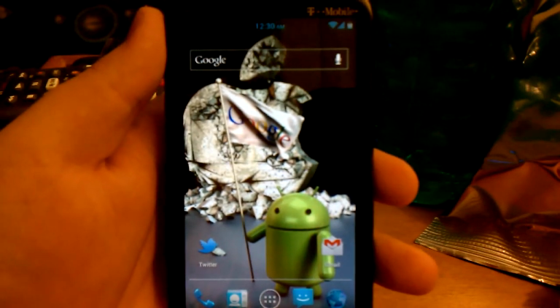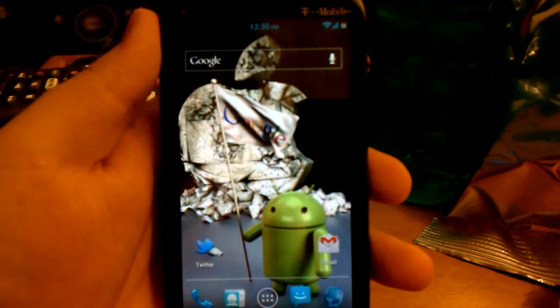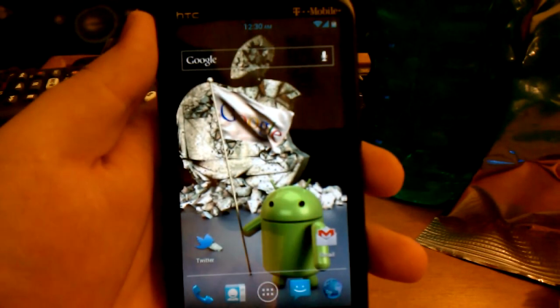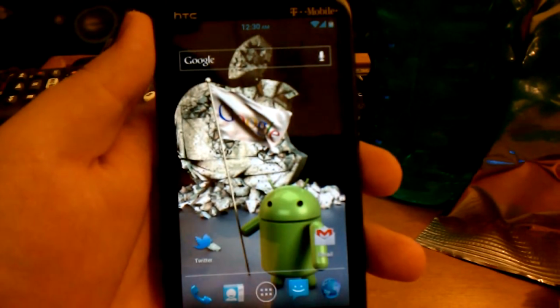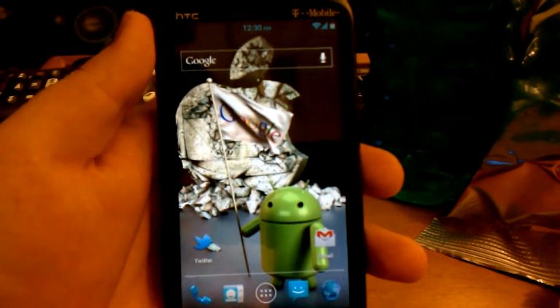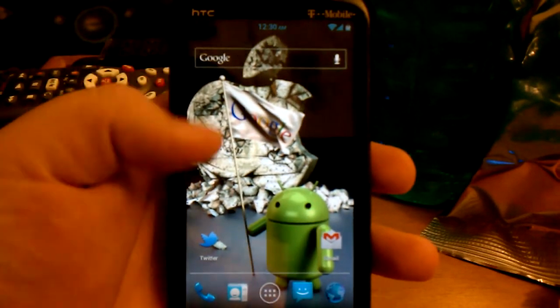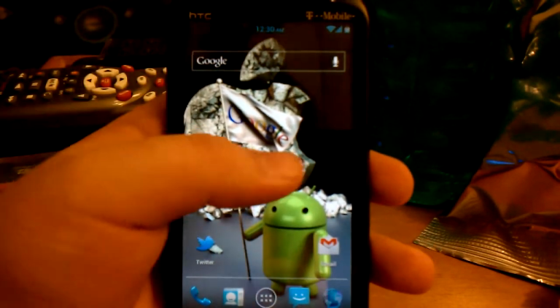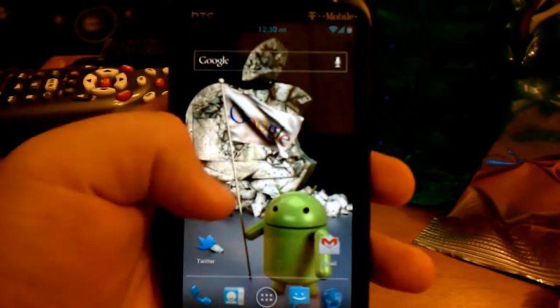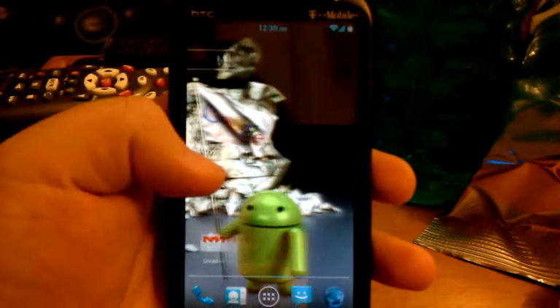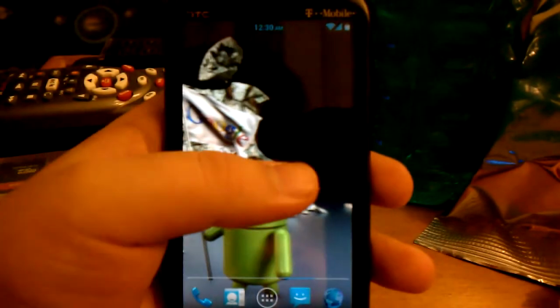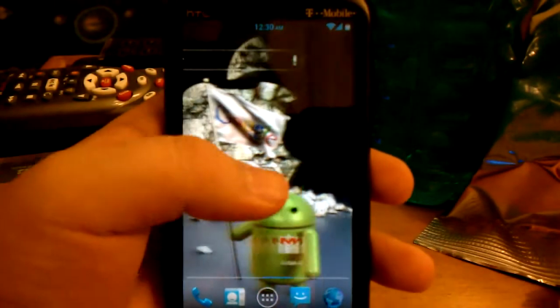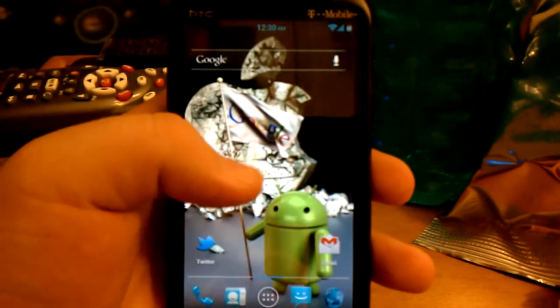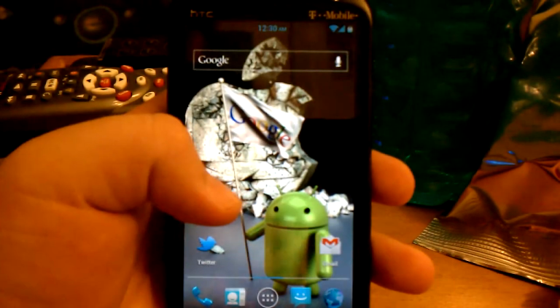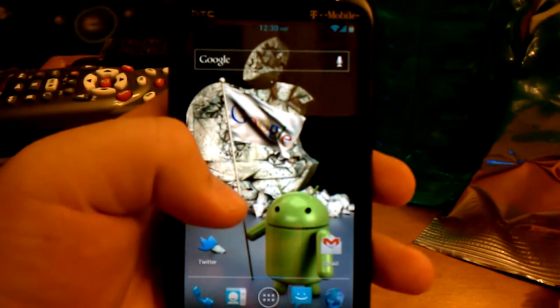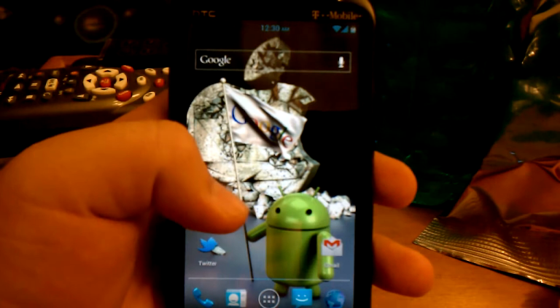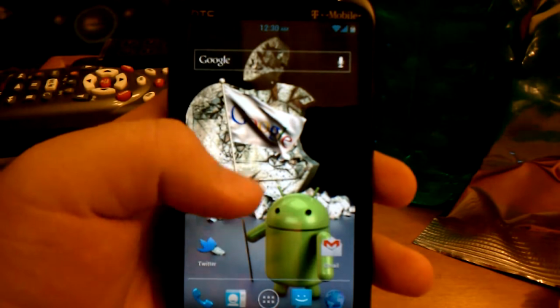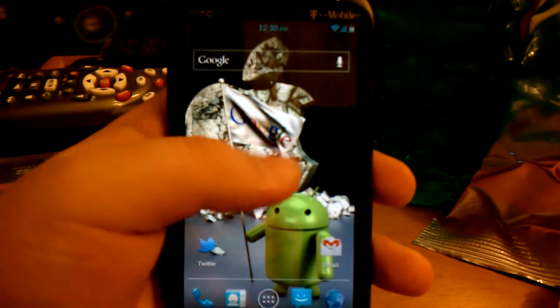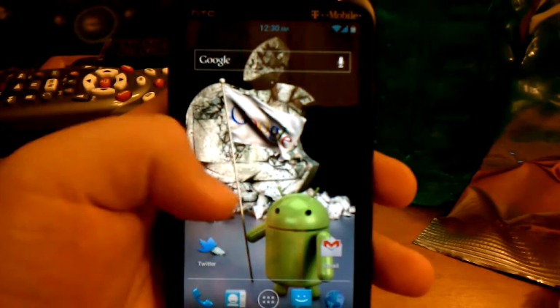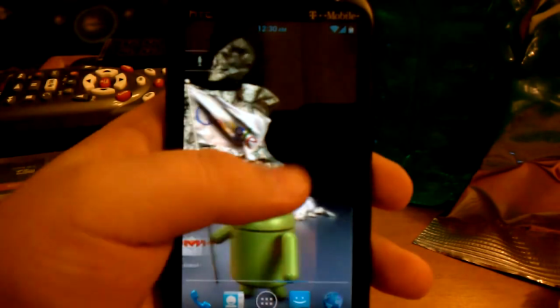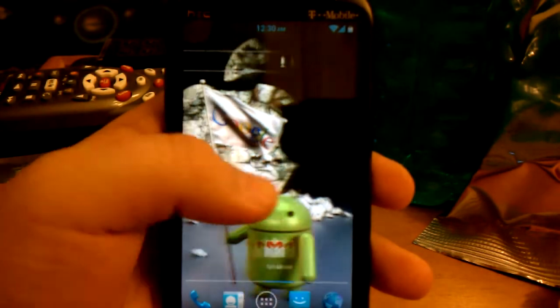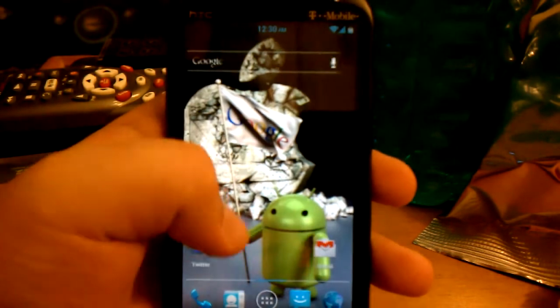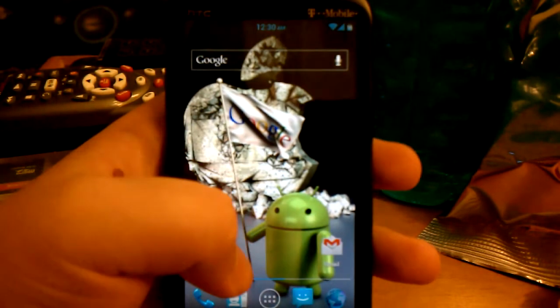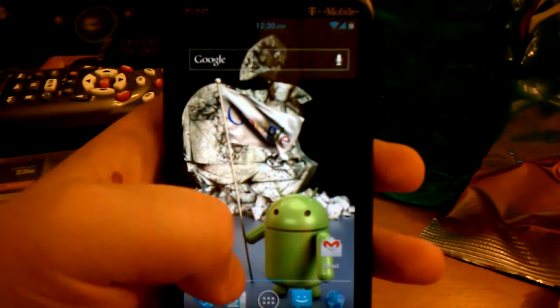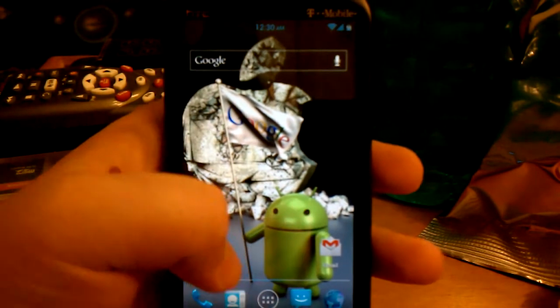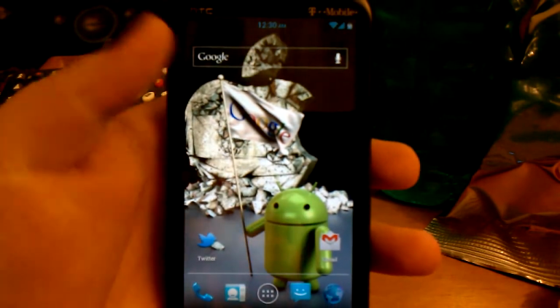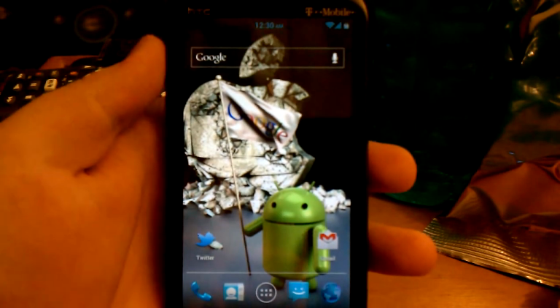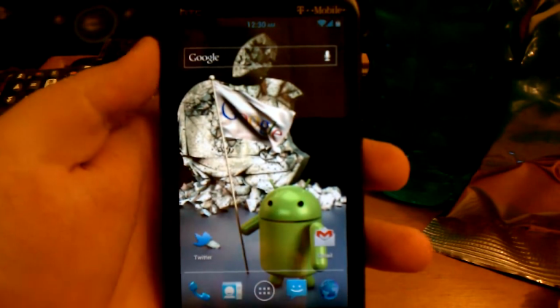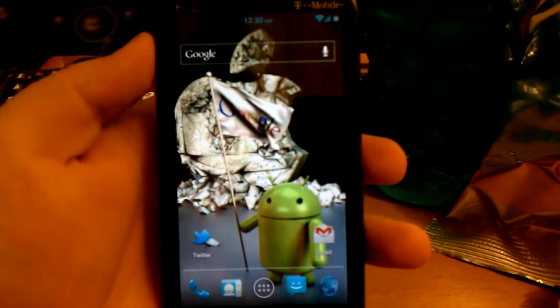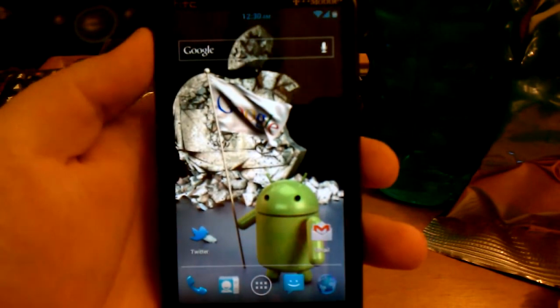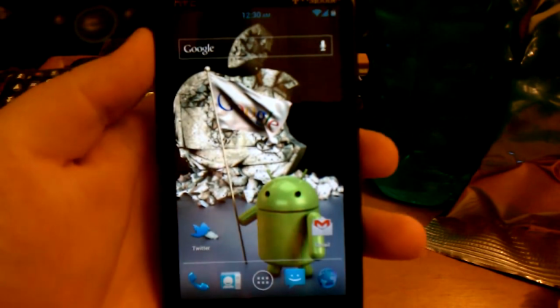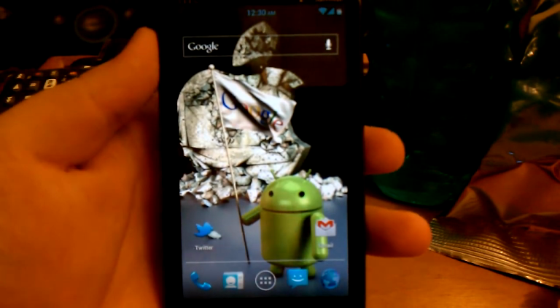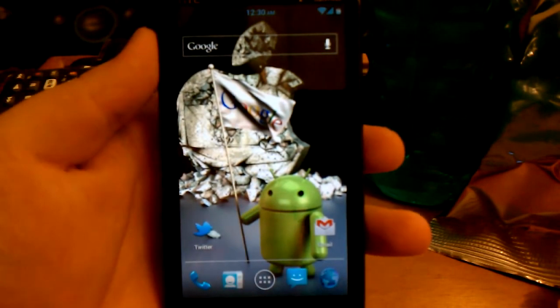Here's my review of the SmartDroid — it's like a Berserkron, I think.